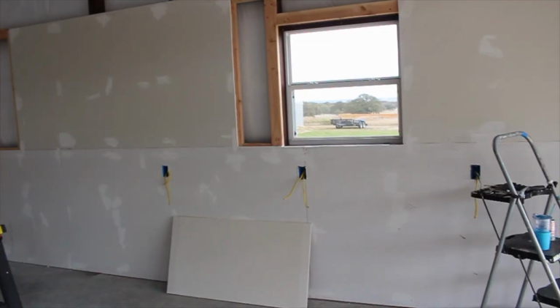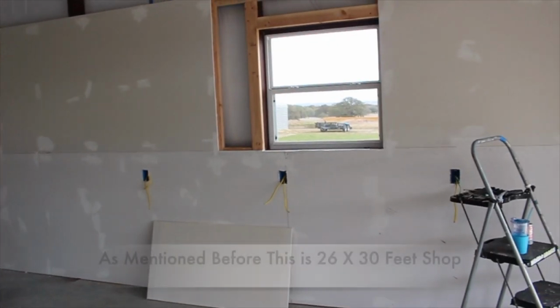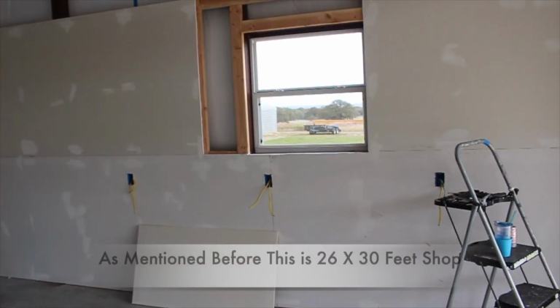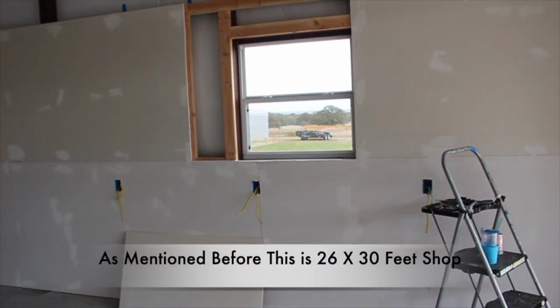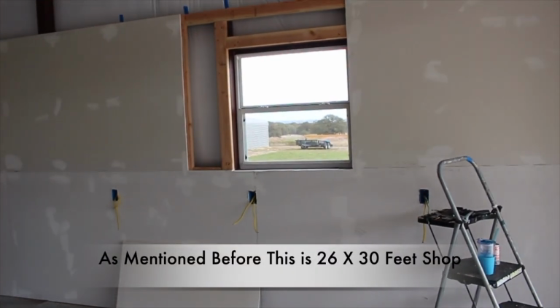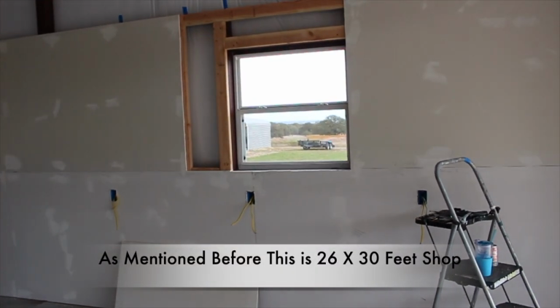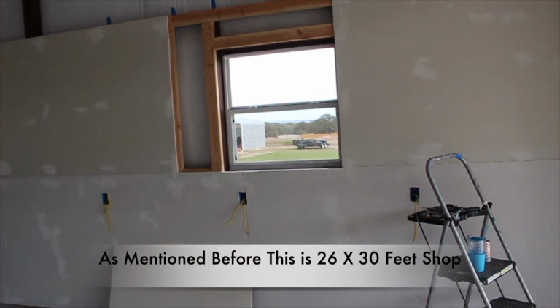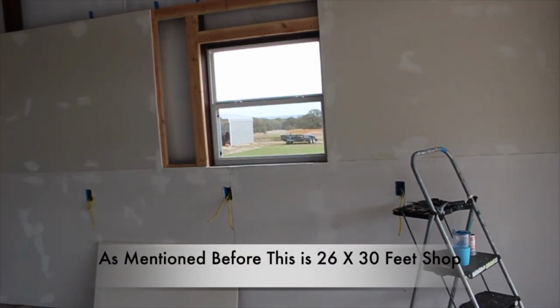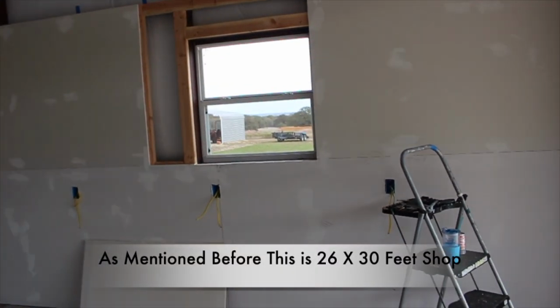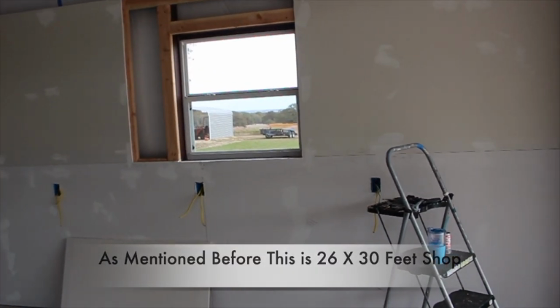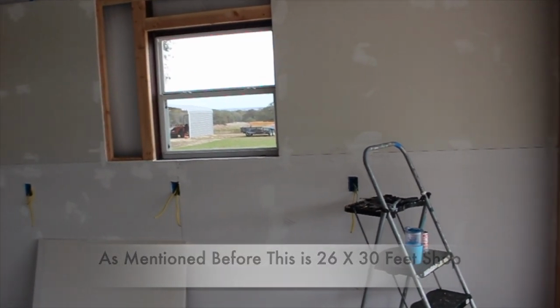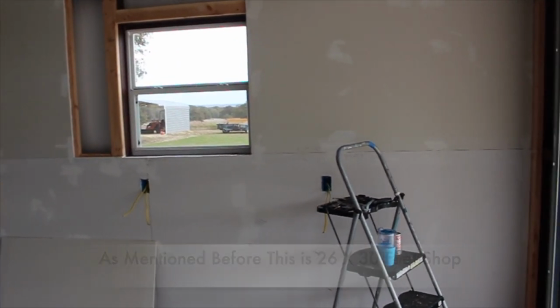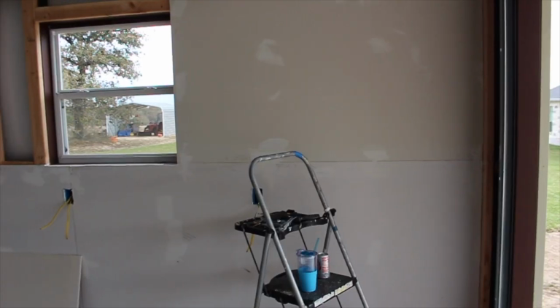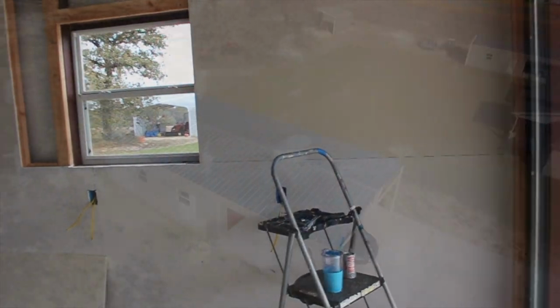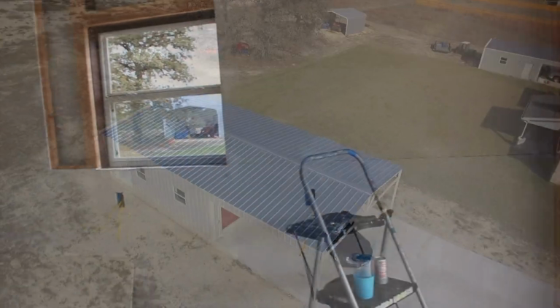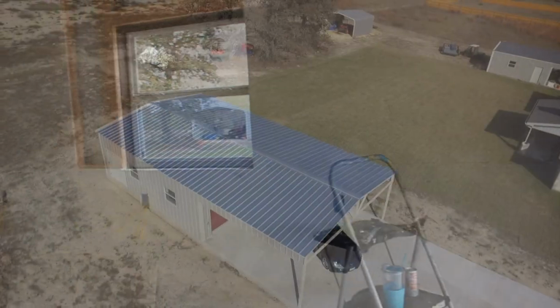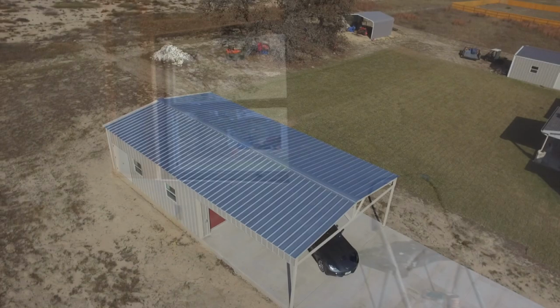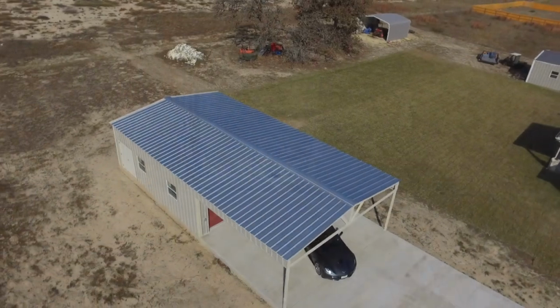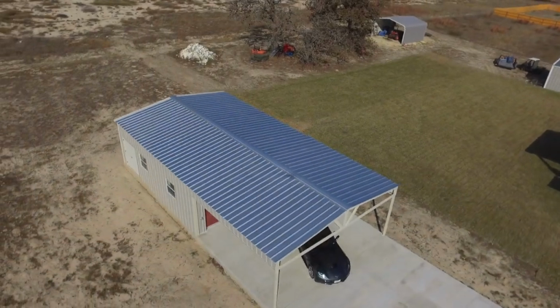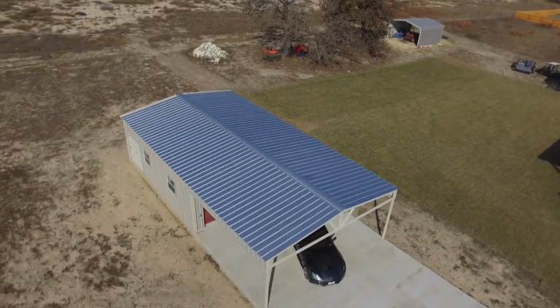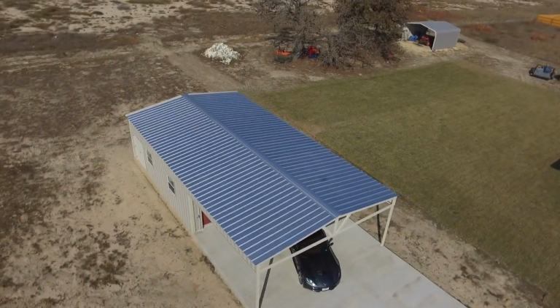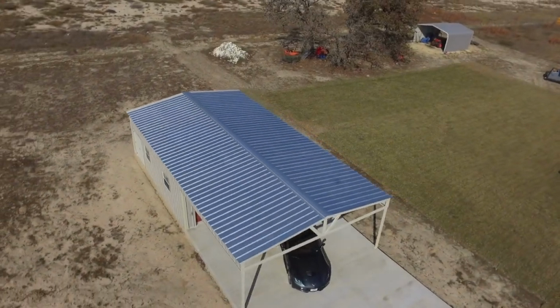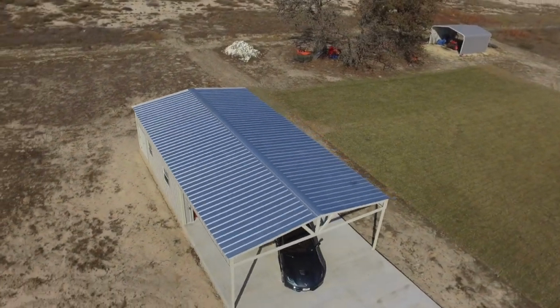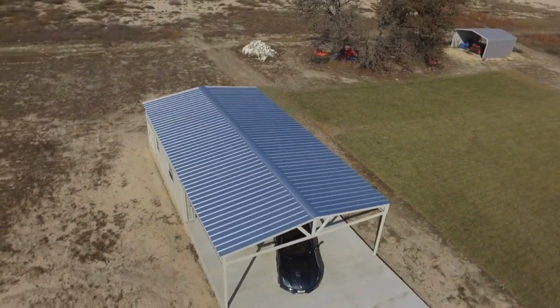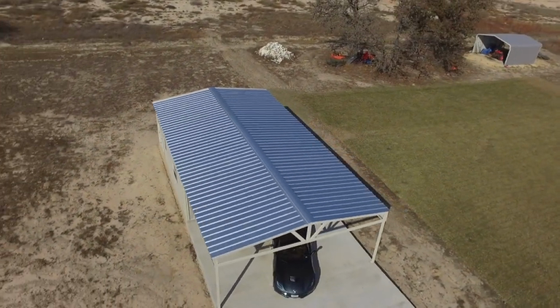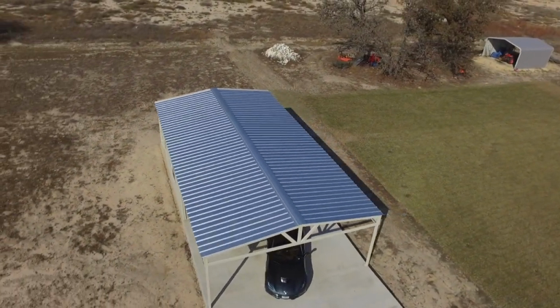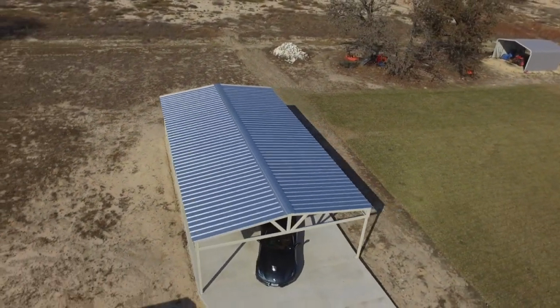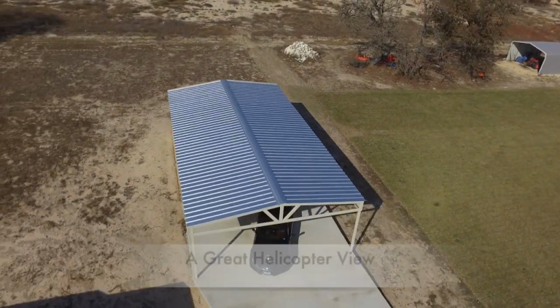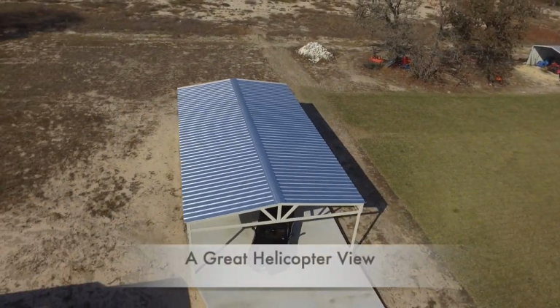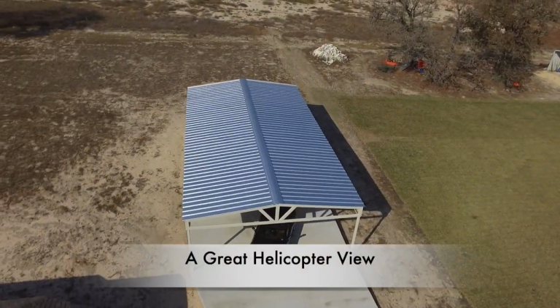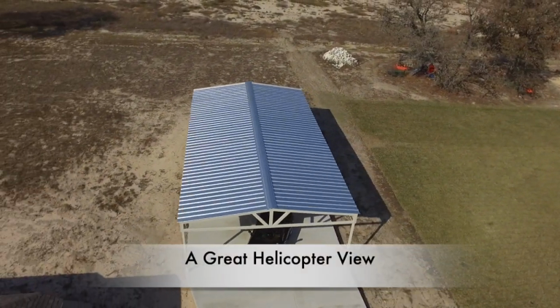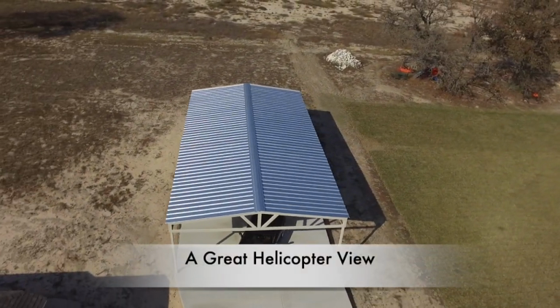This is a 26-by-30 facility. Let's go ahead and take a little helicopter view of the workshop.